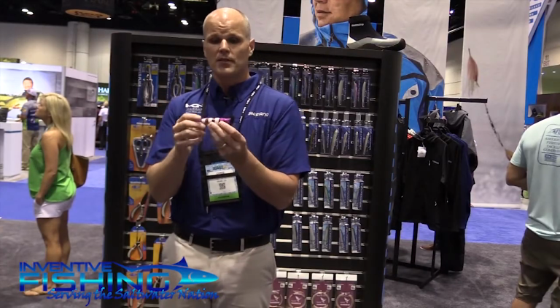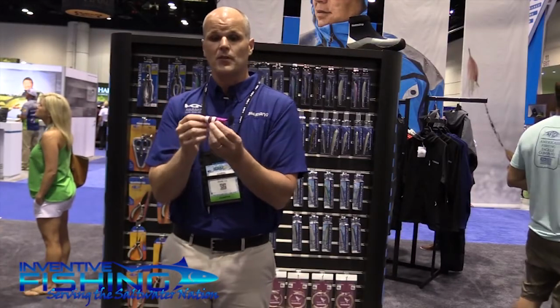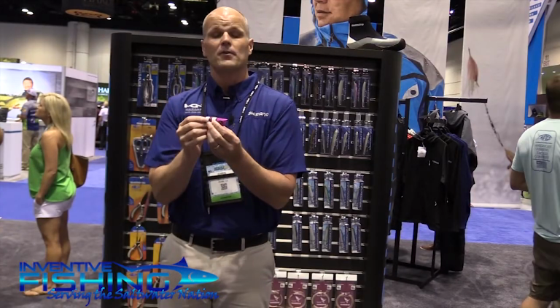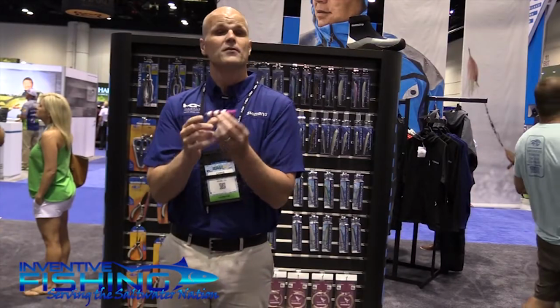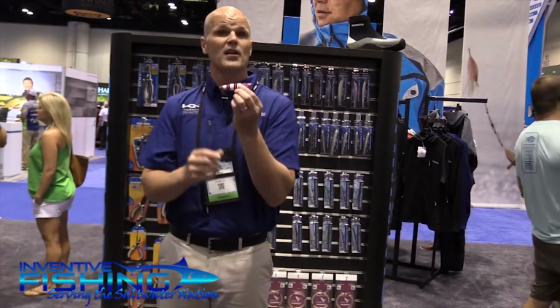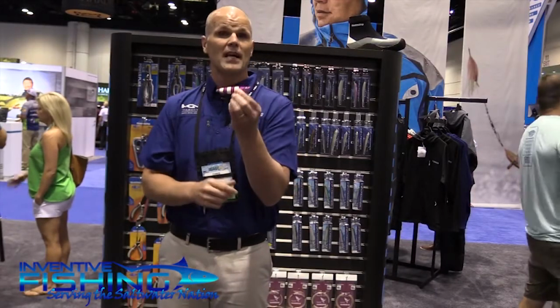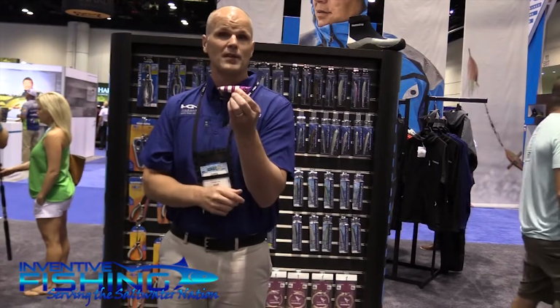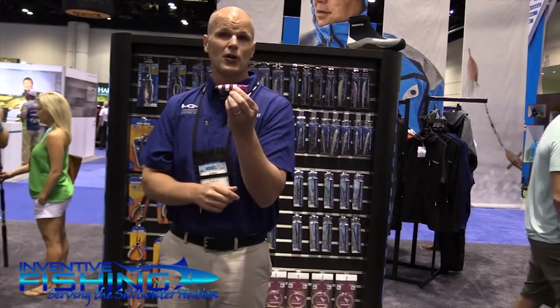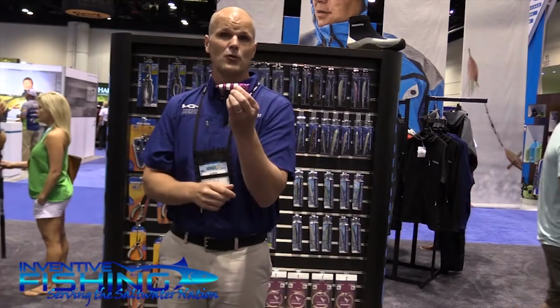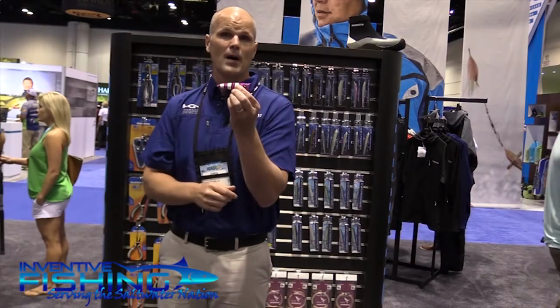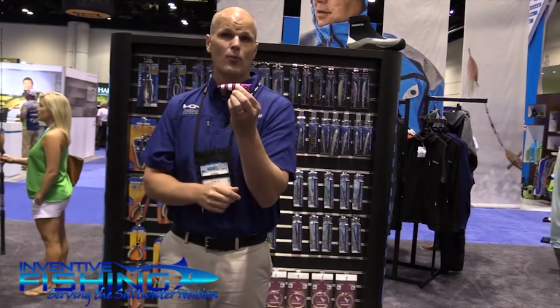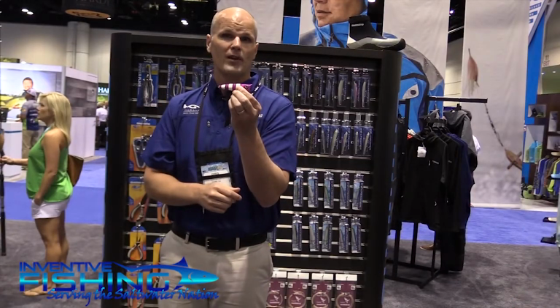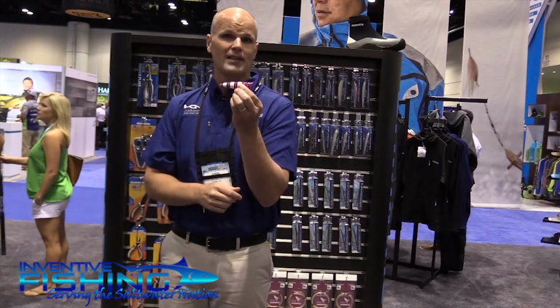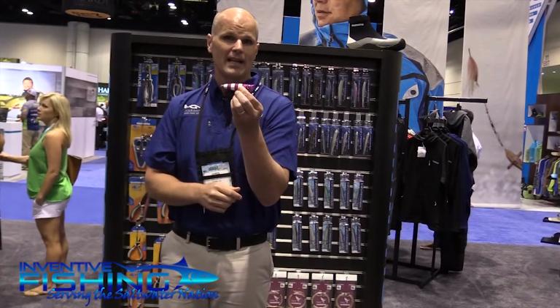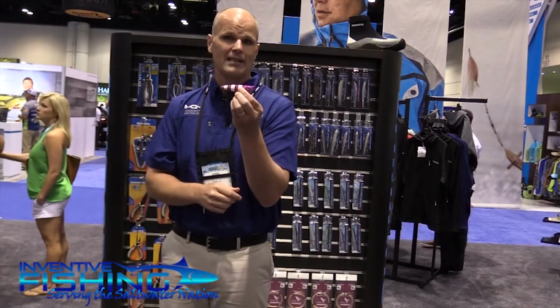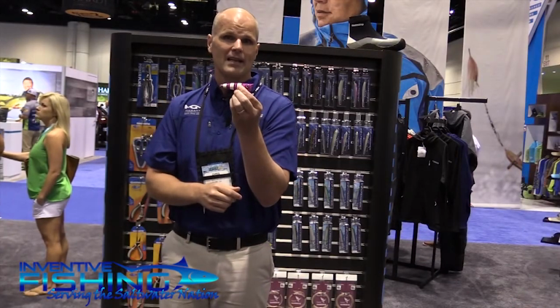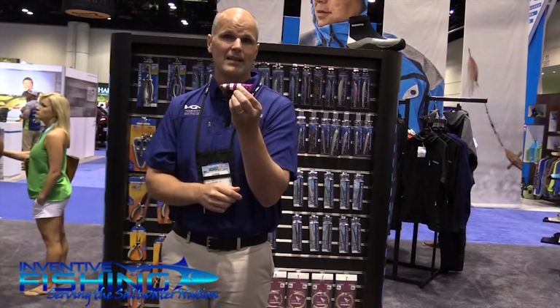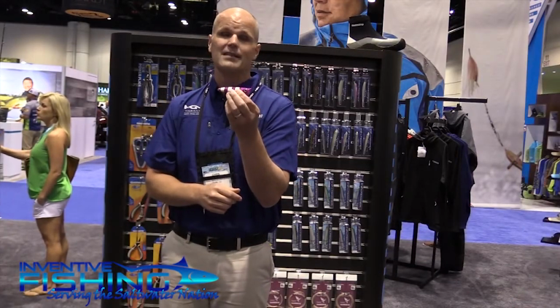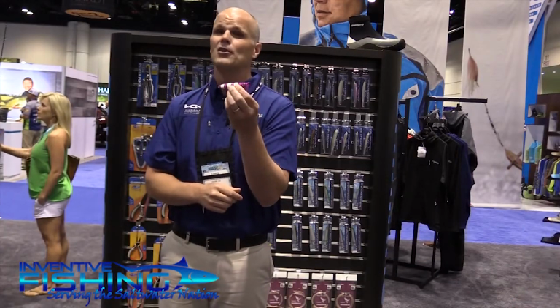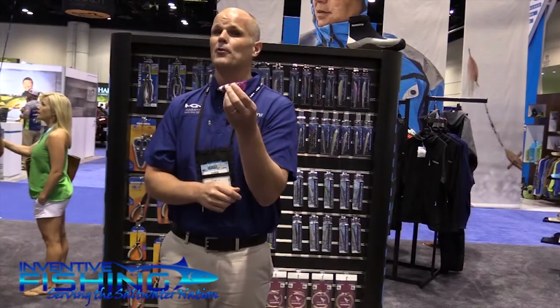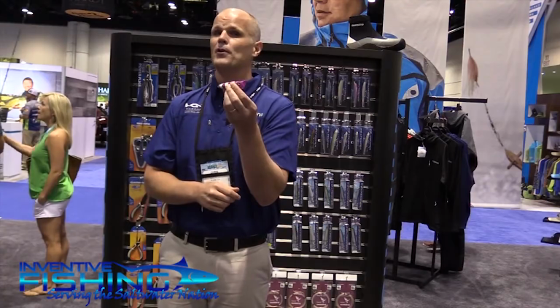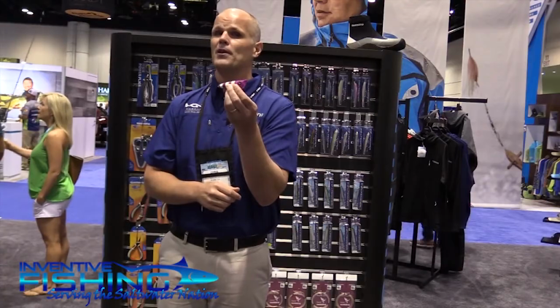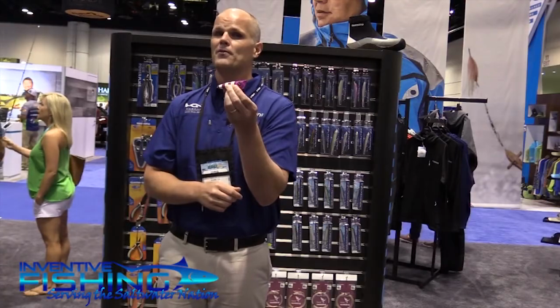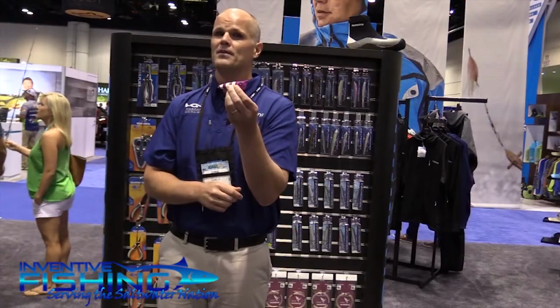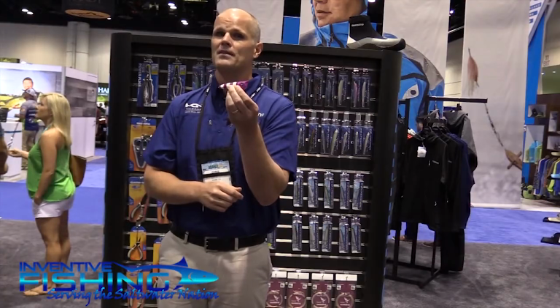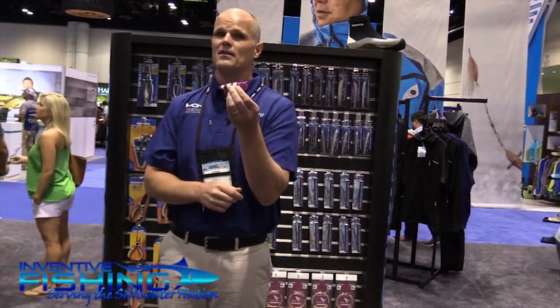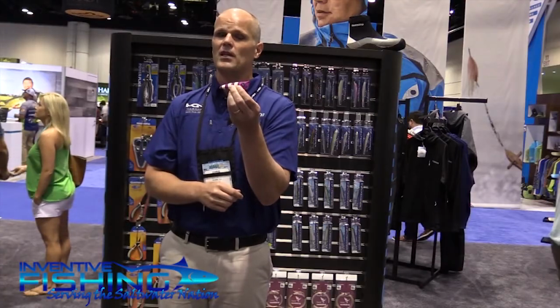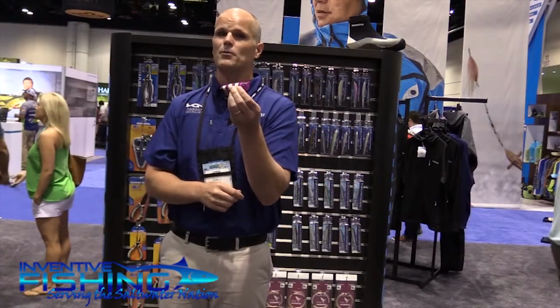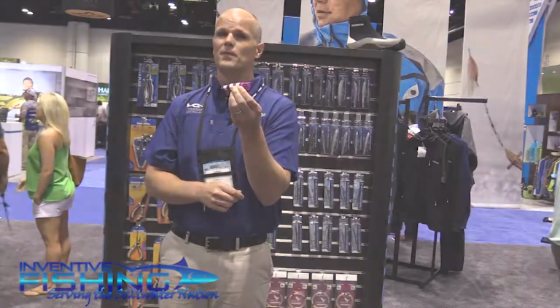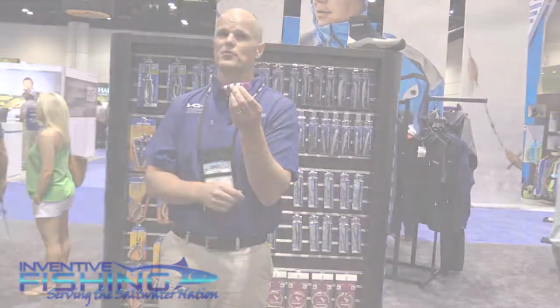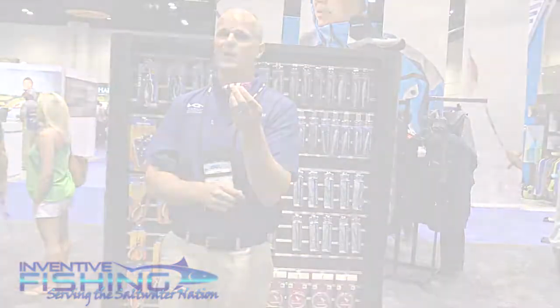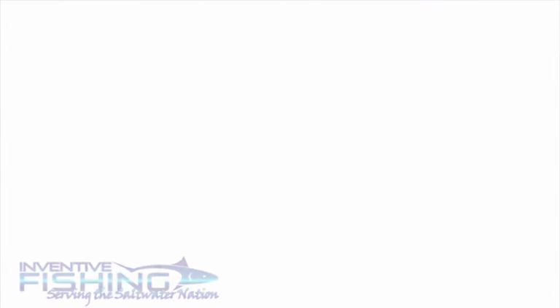Check out the all new Pop Orca 90 size, along with all the other sizes available from Shimano.